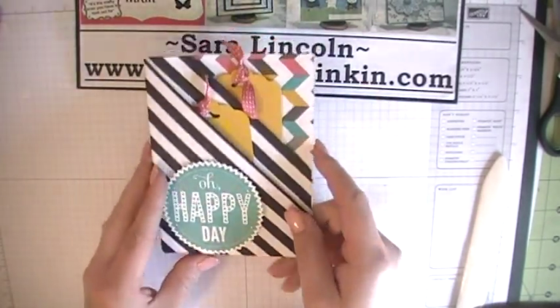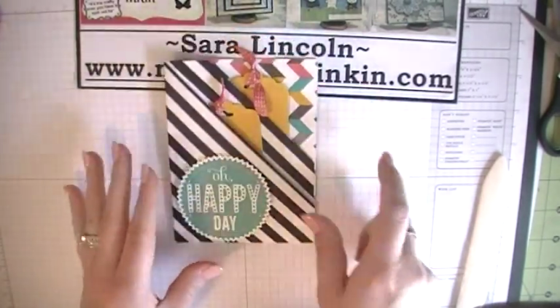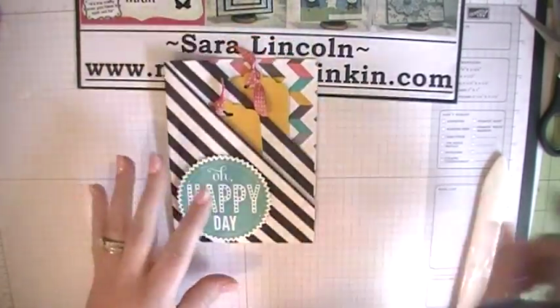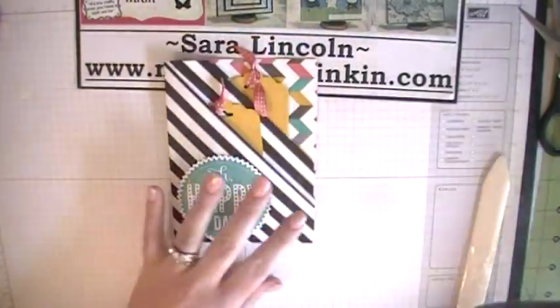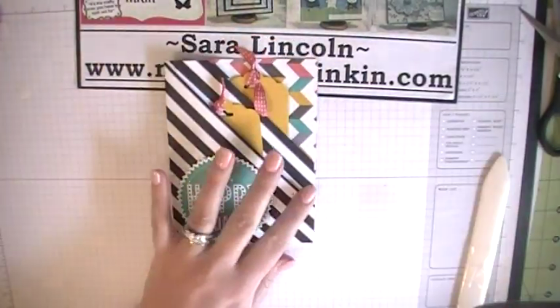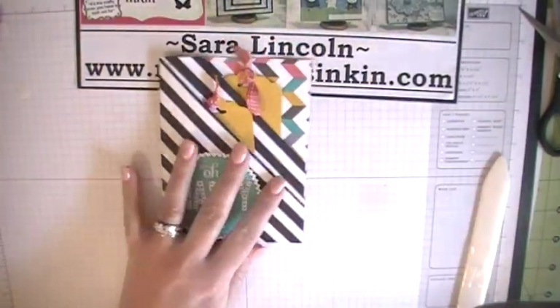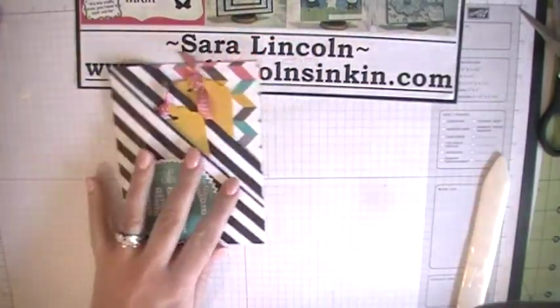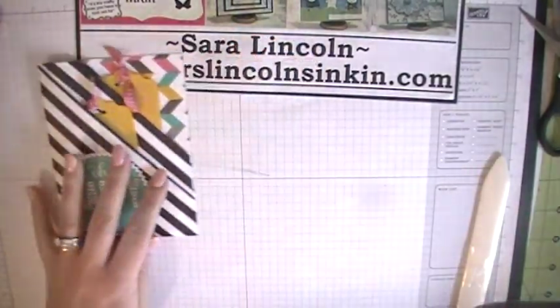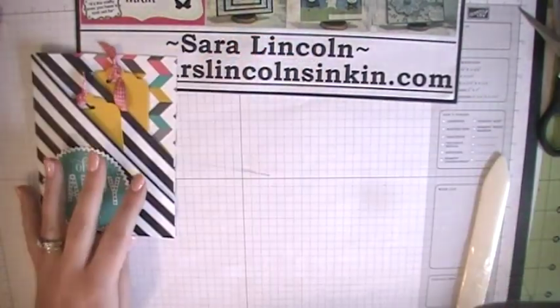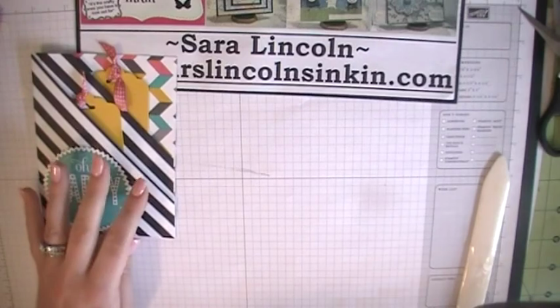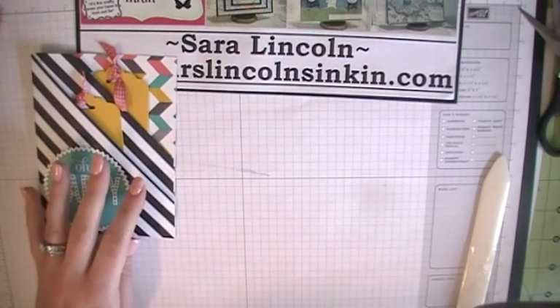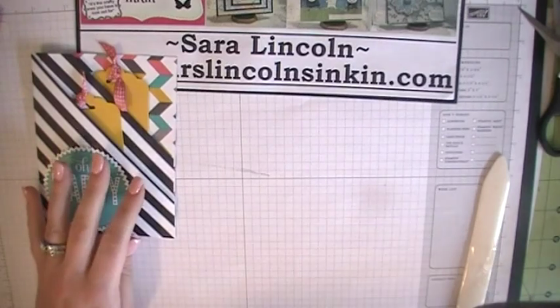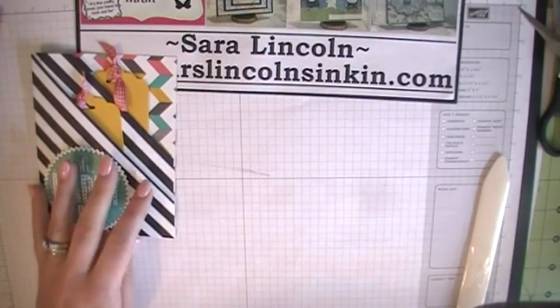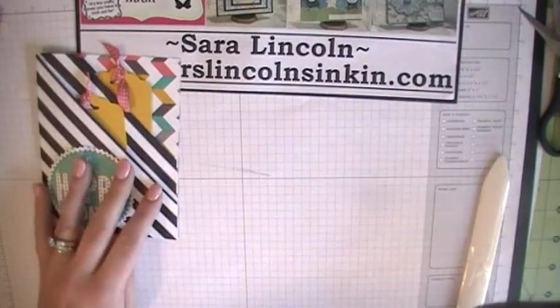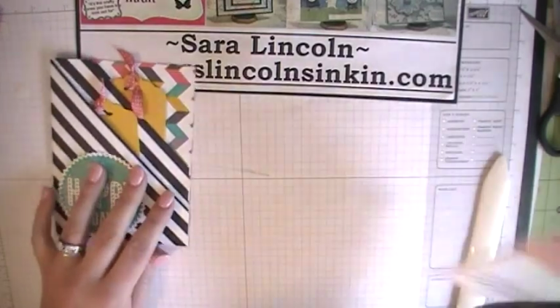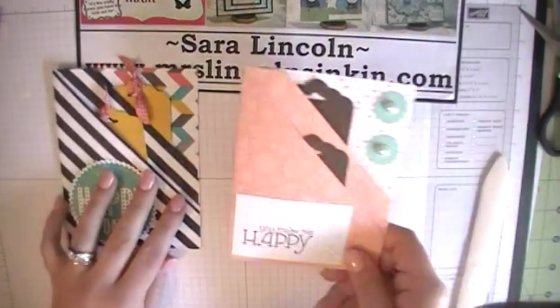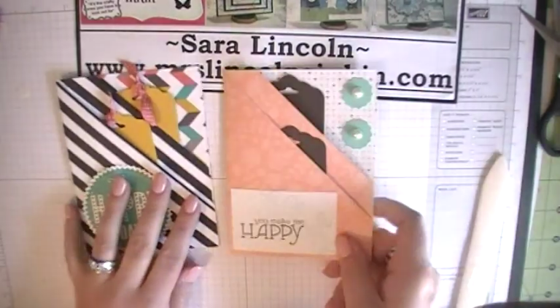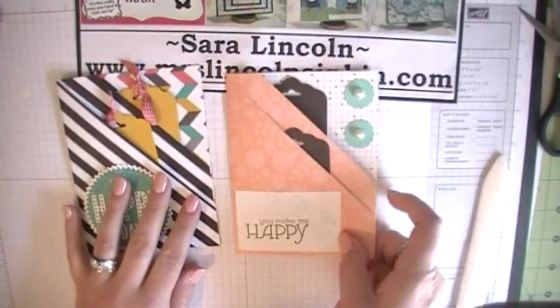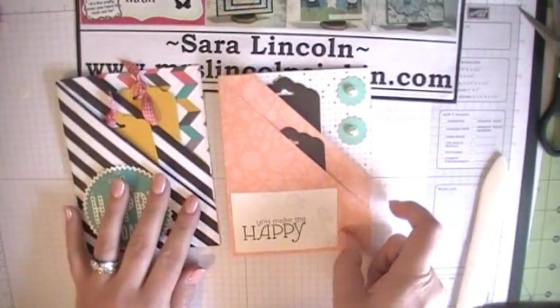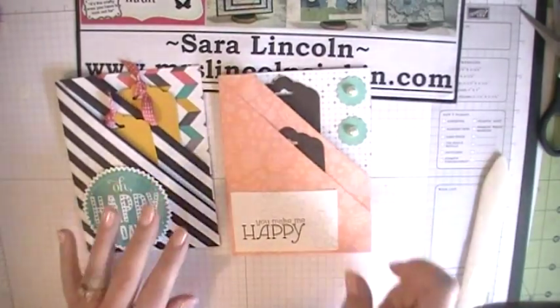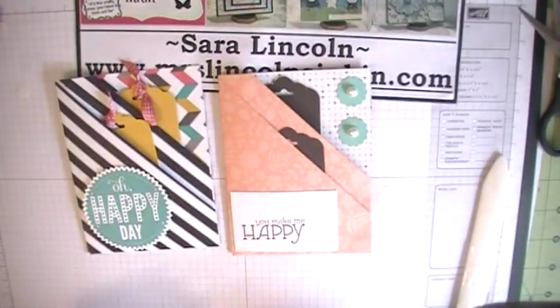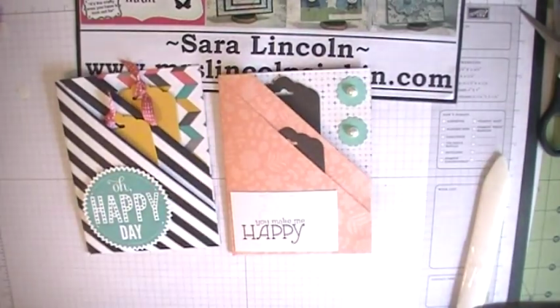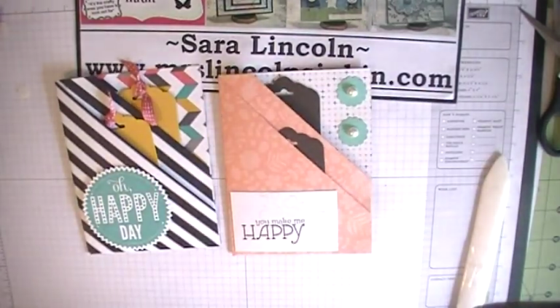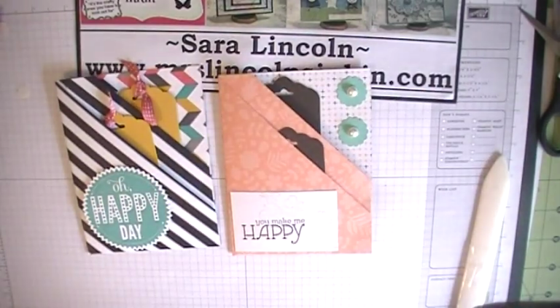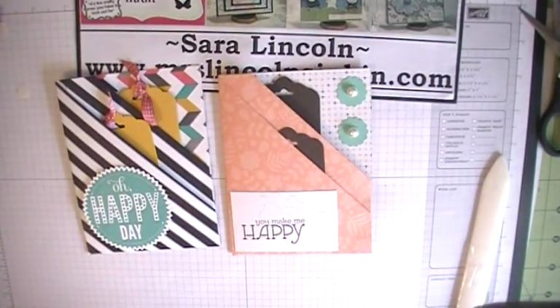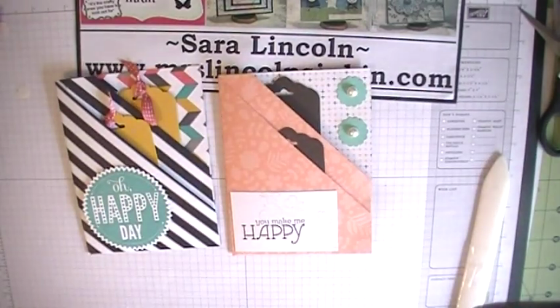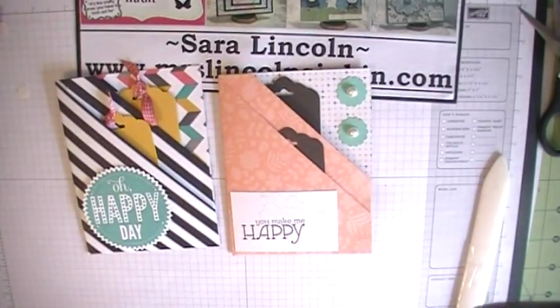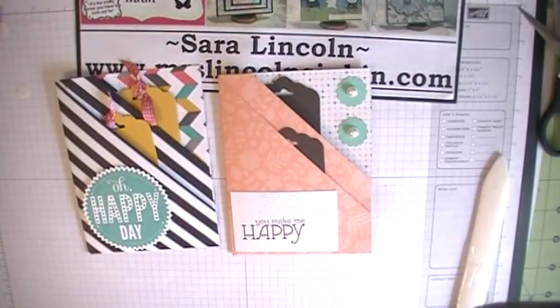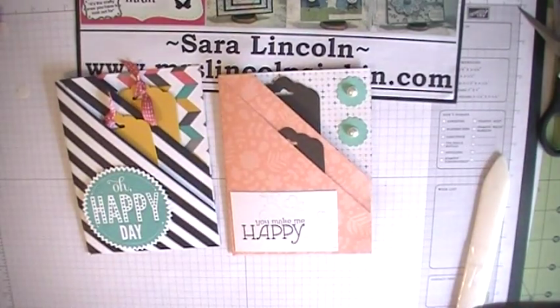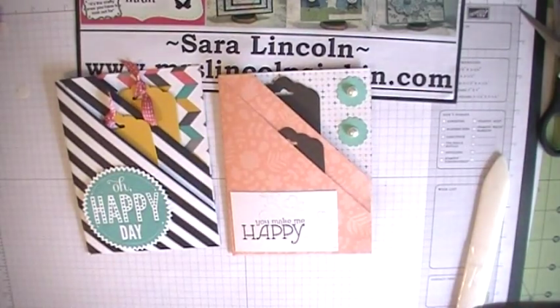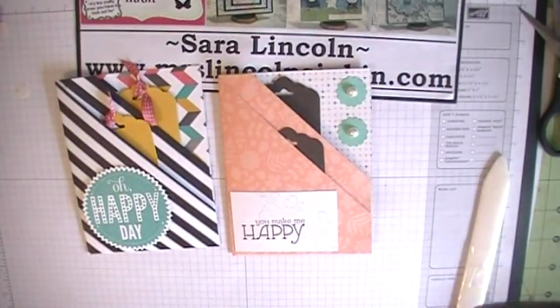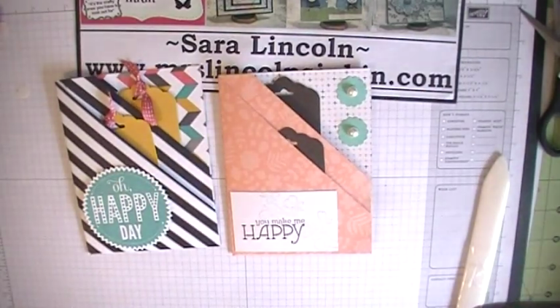I hope you enjoyed today's video, guys. Thanks for stopping by. Until next time, happy inking!